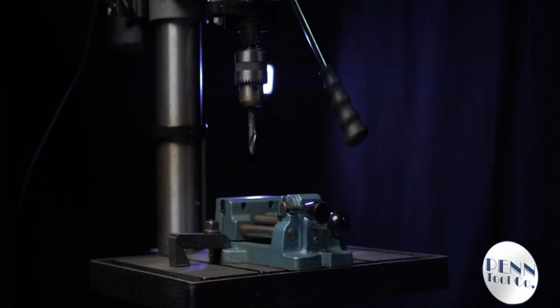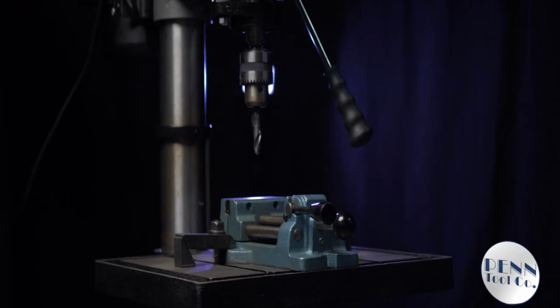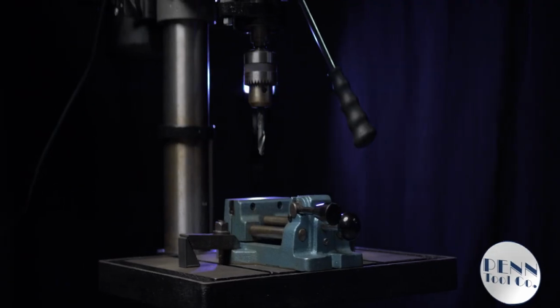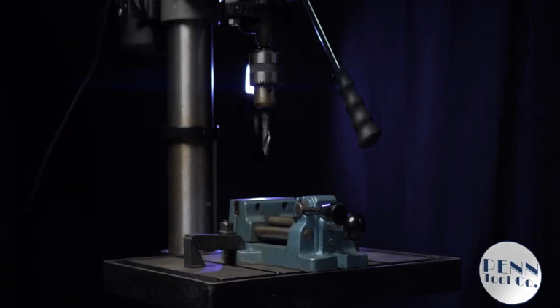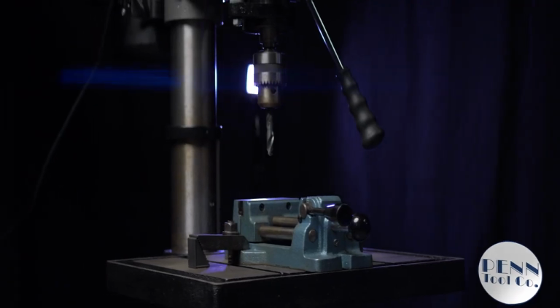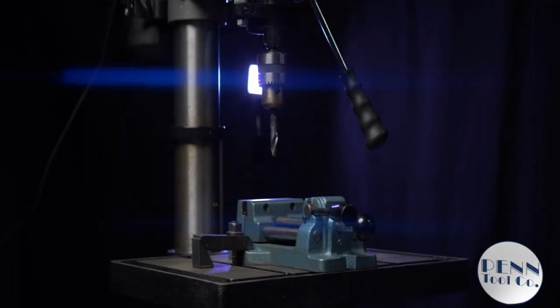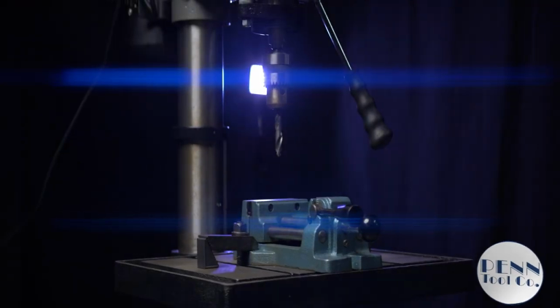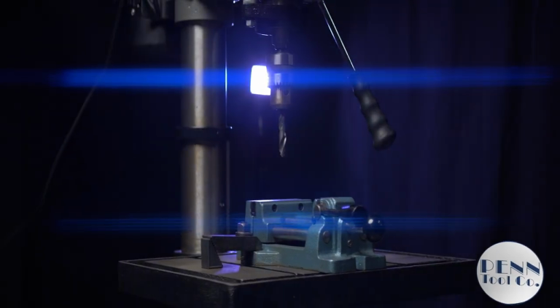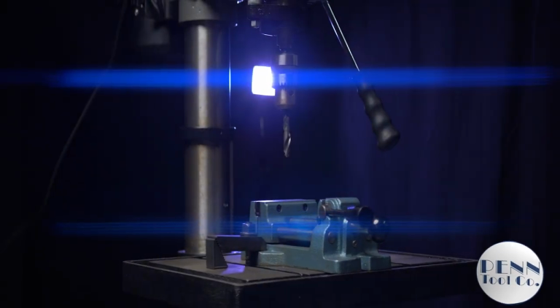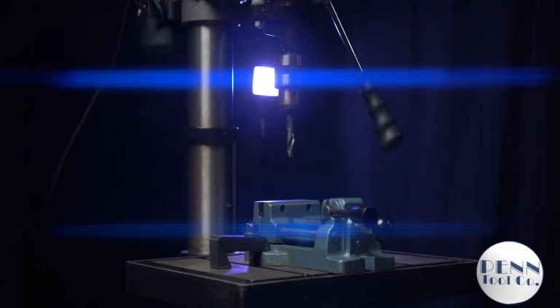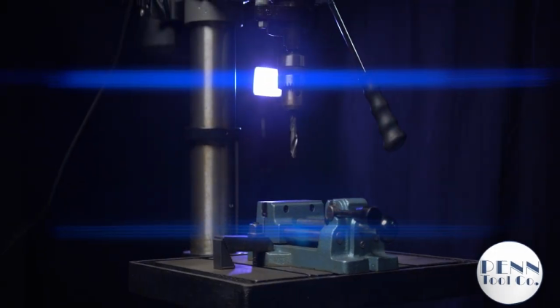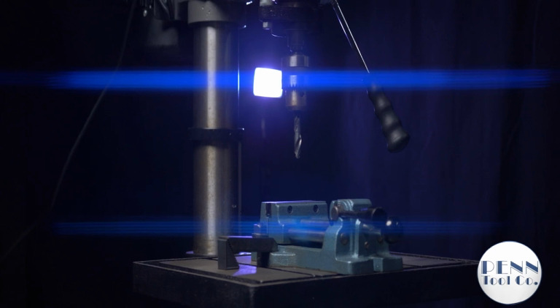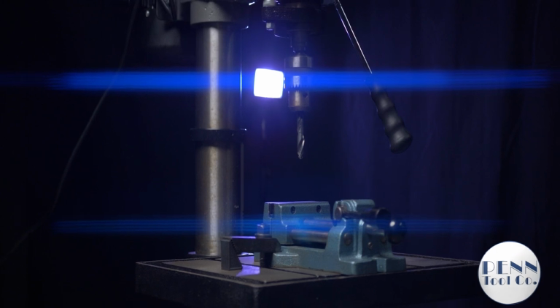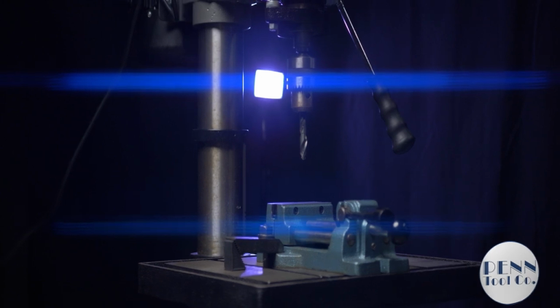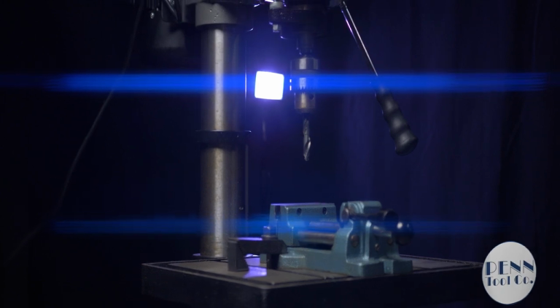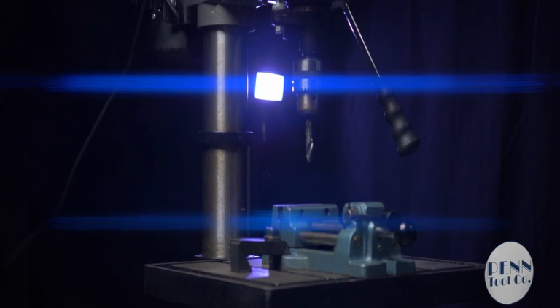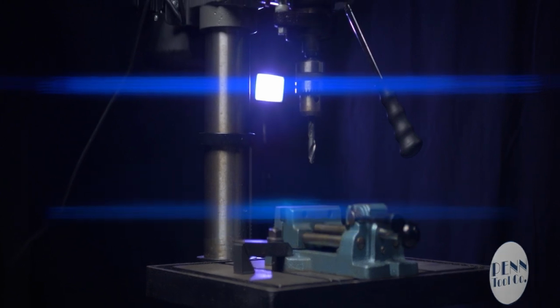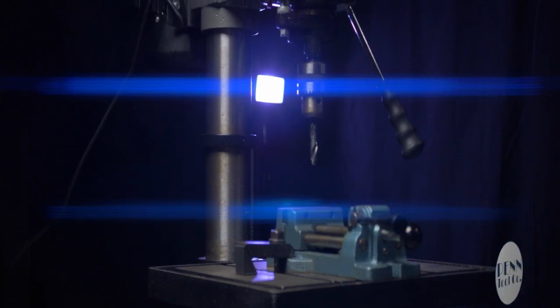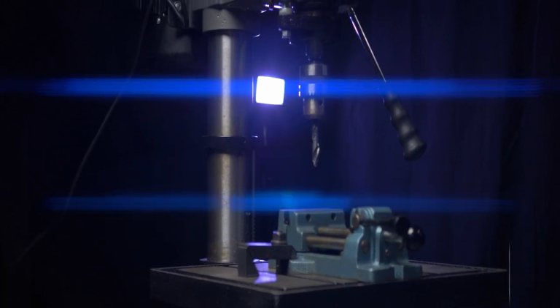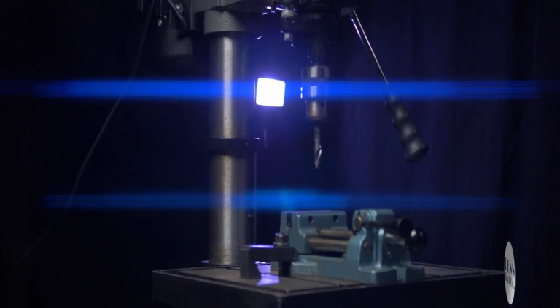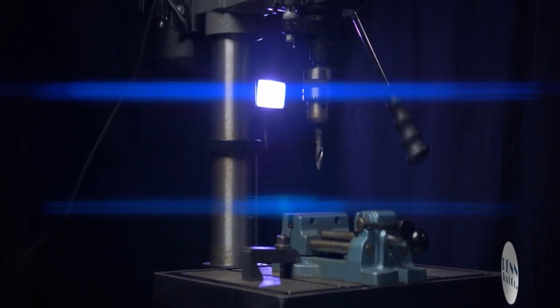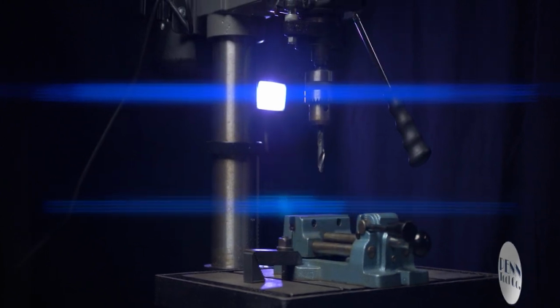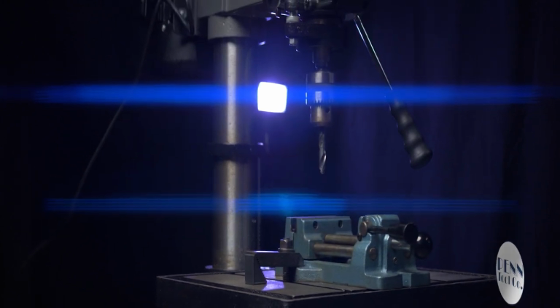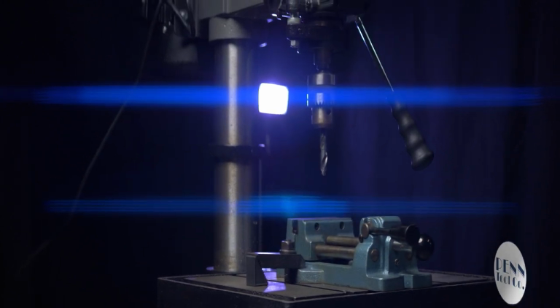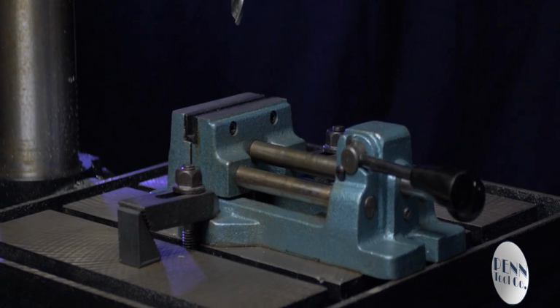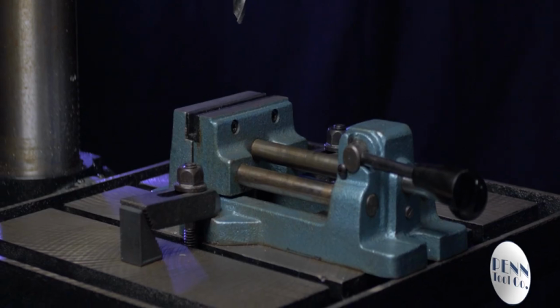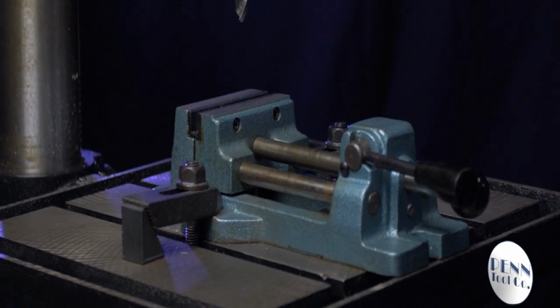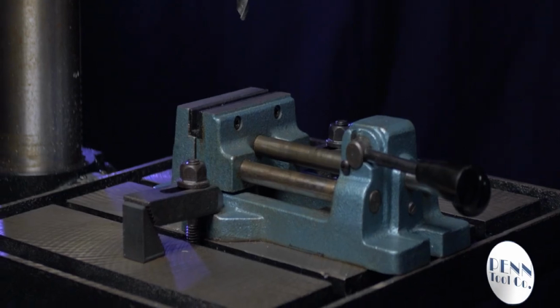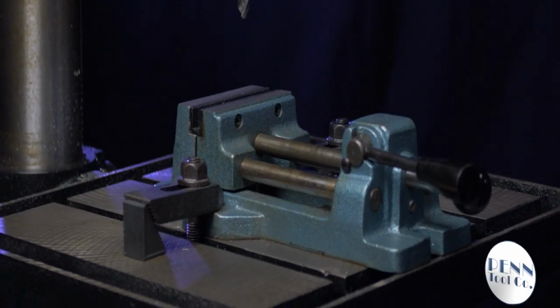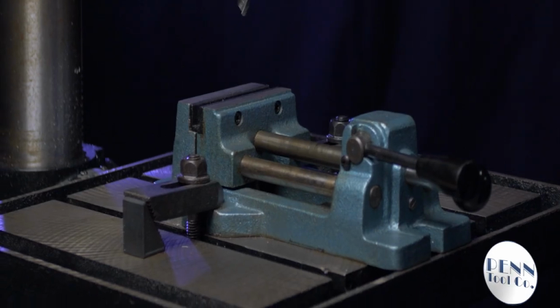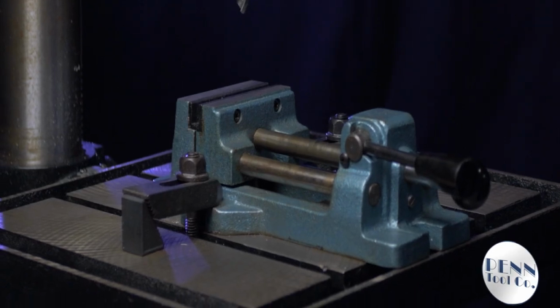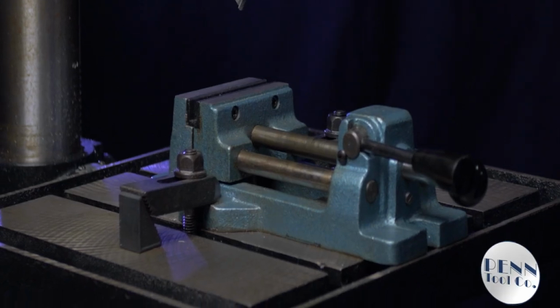This drill press has the Wilton Cam-Action drill press vise, an add-on which is sold separately.